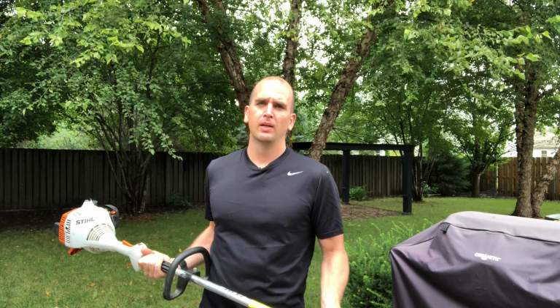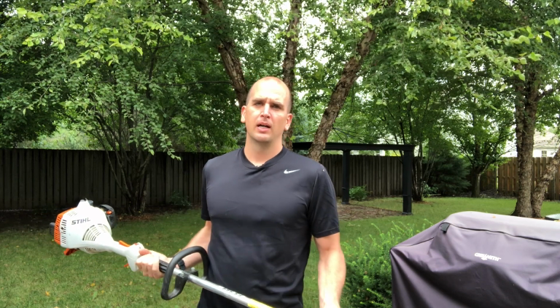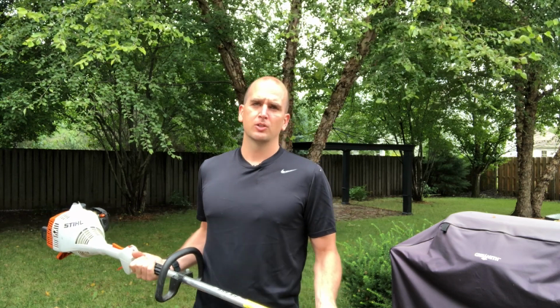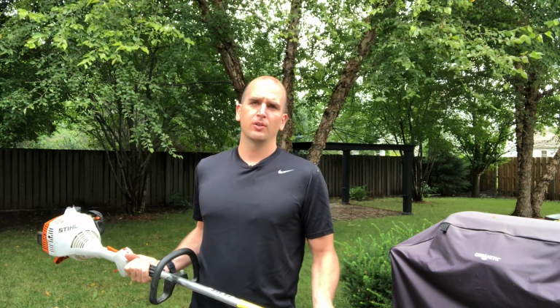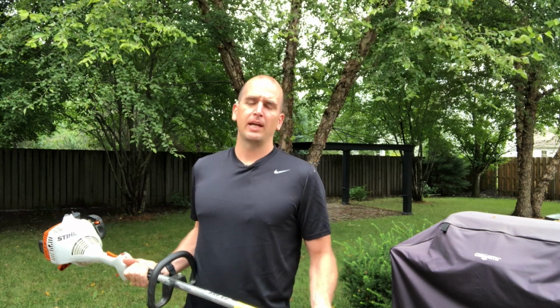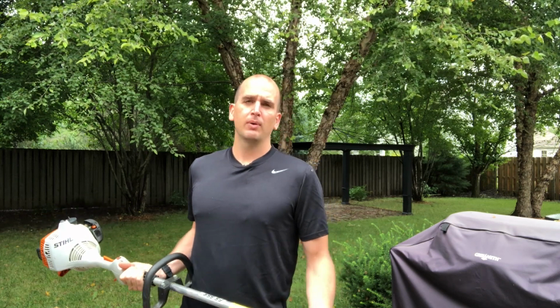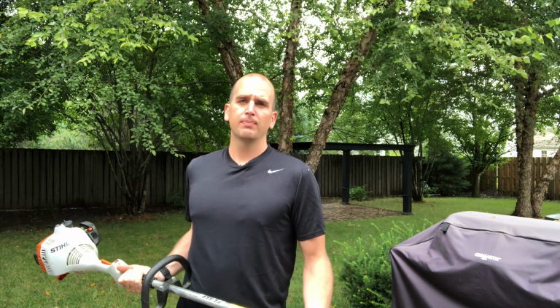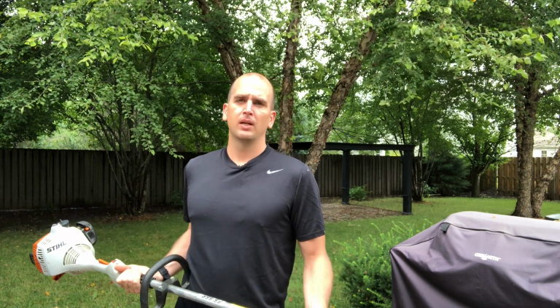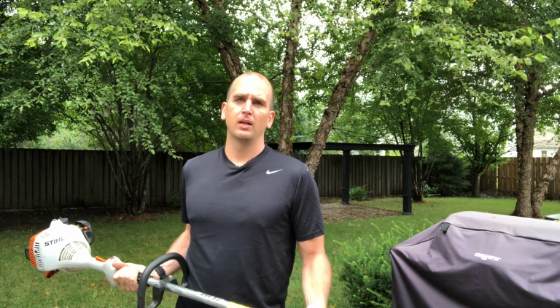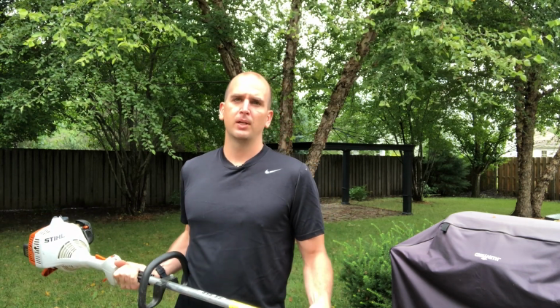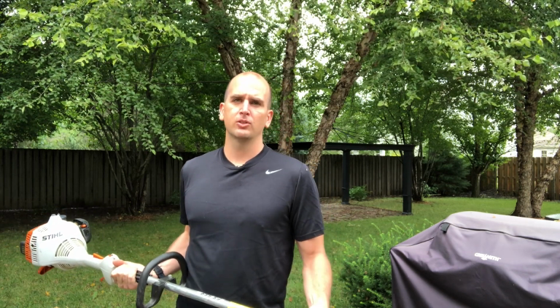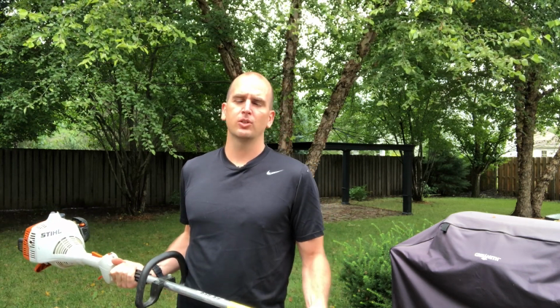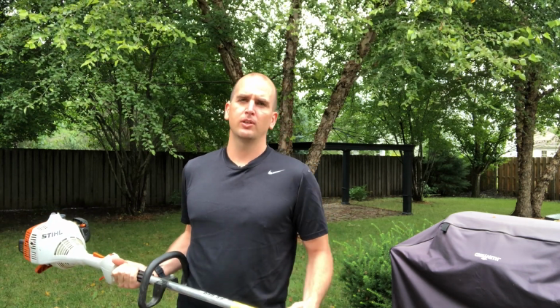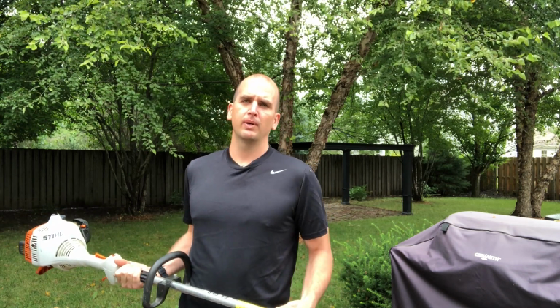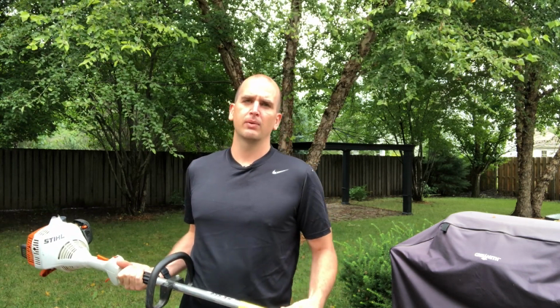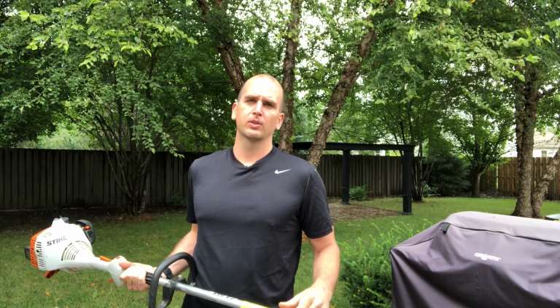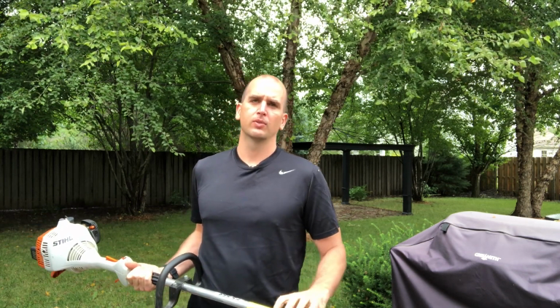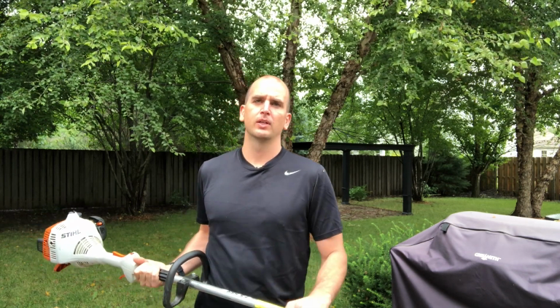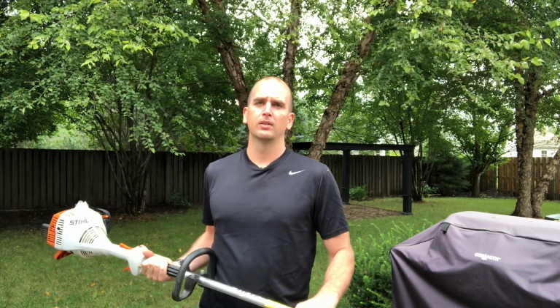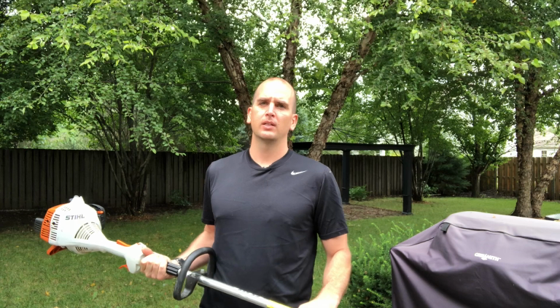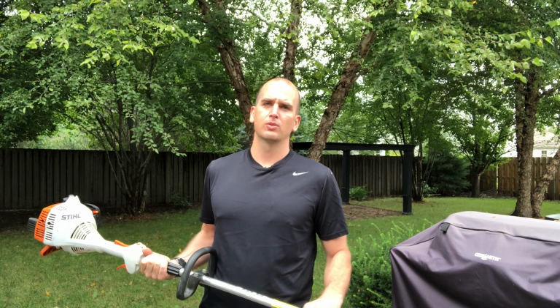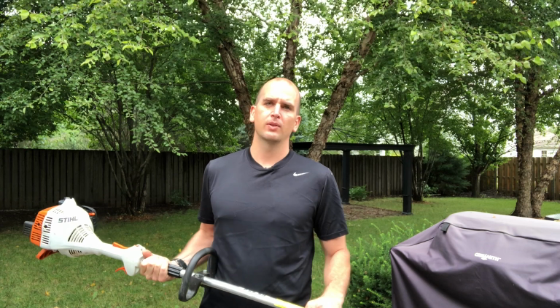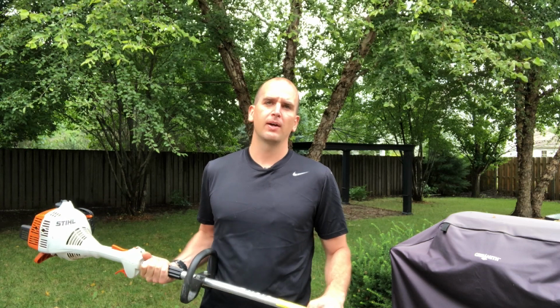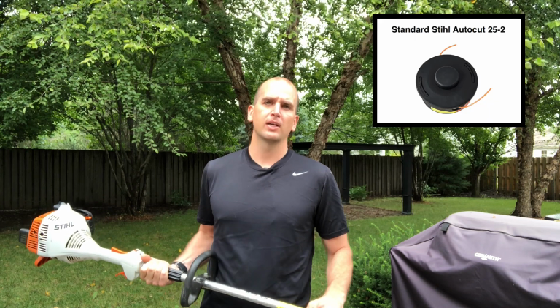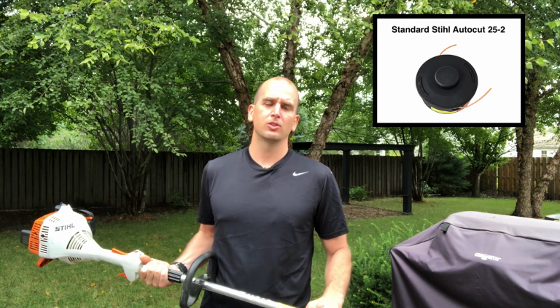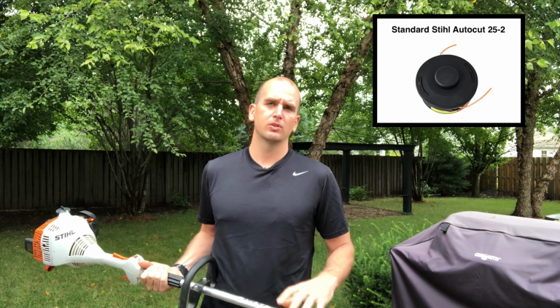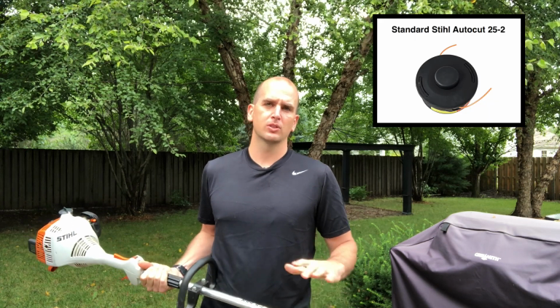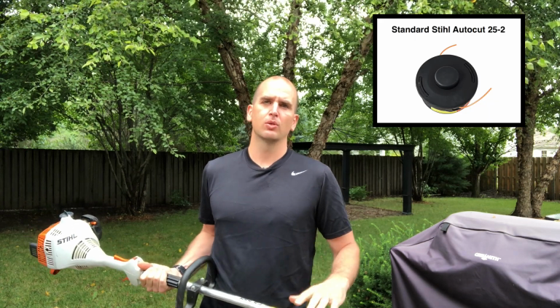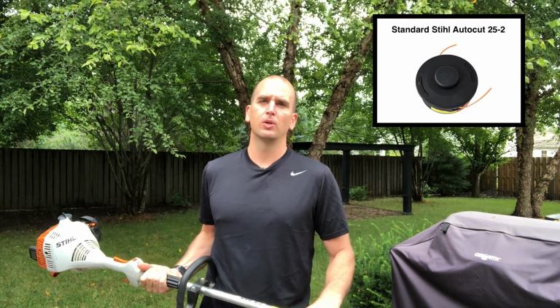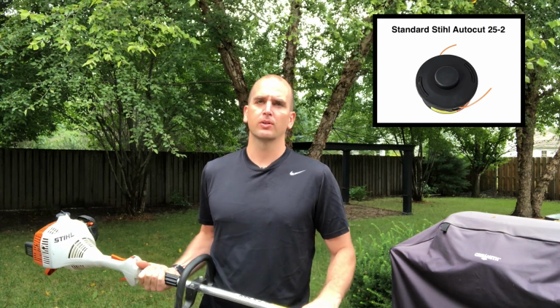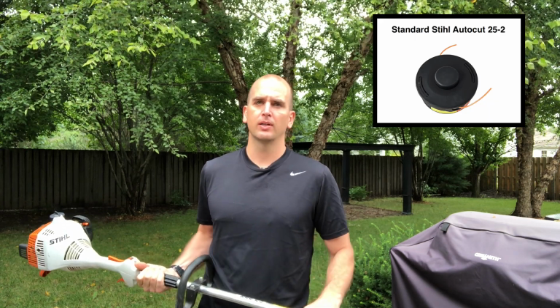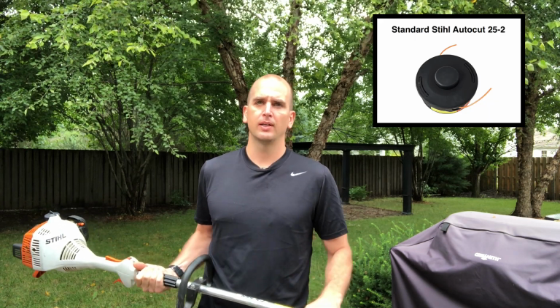I'll show you that way, but I'll also show you the way that works for the 25-2, just a normal AutoCut head.